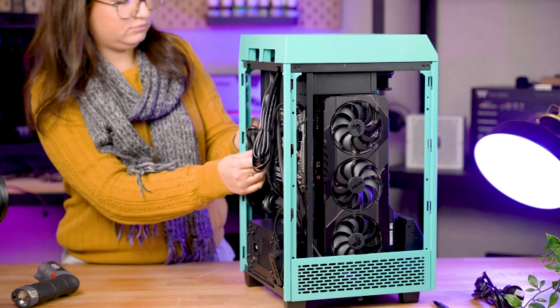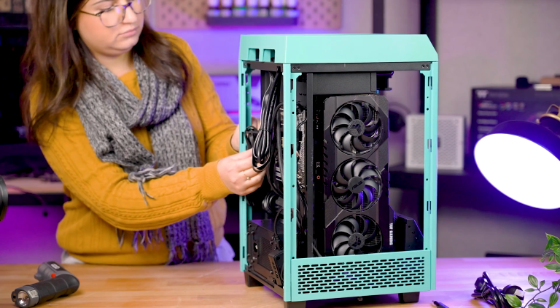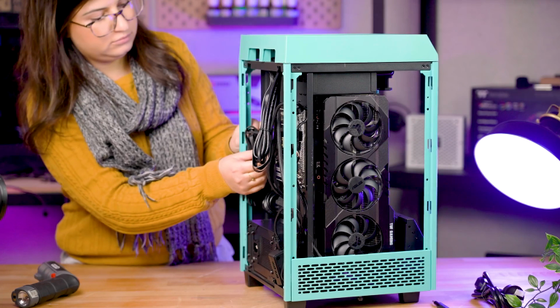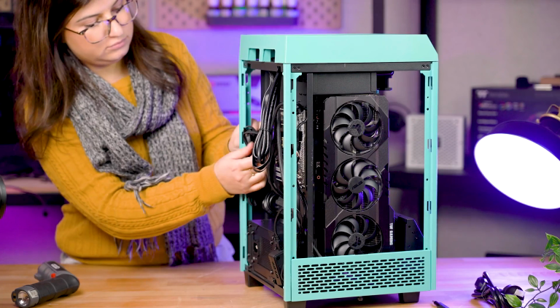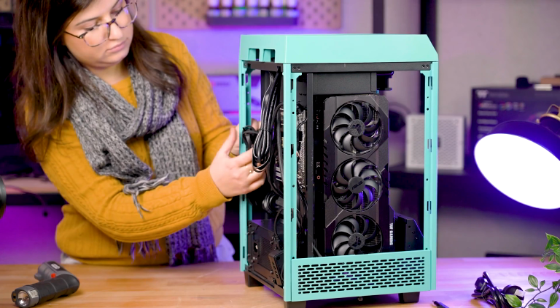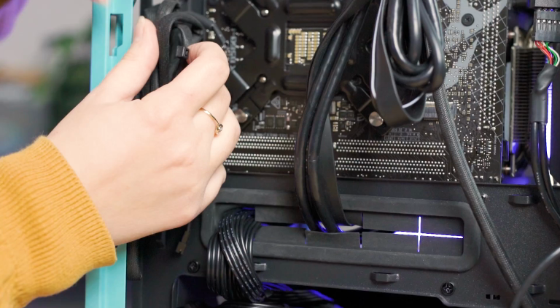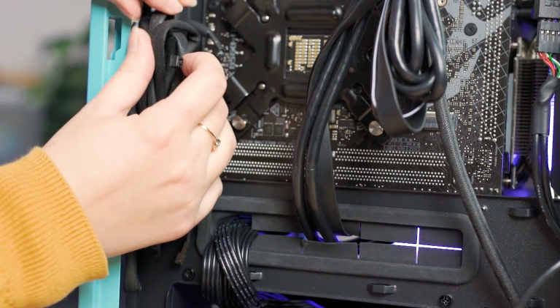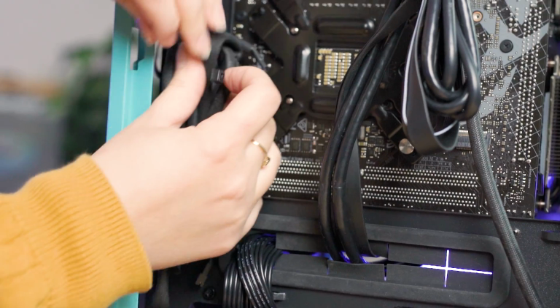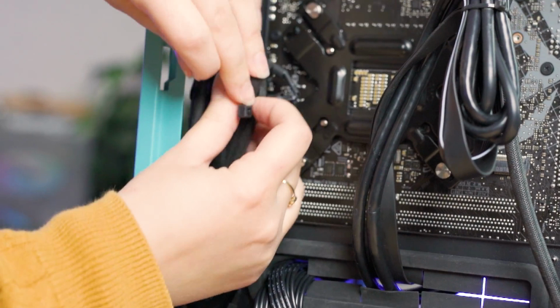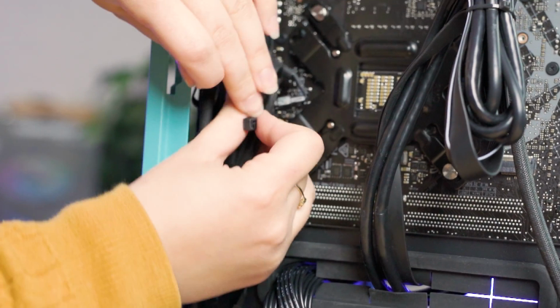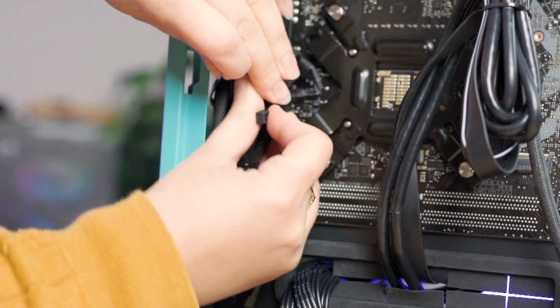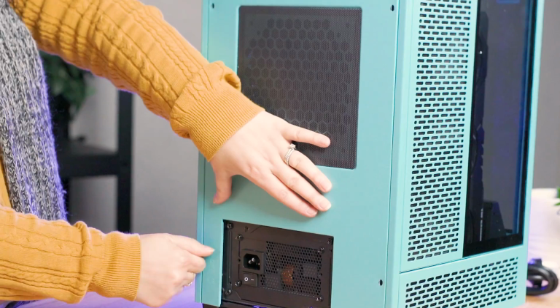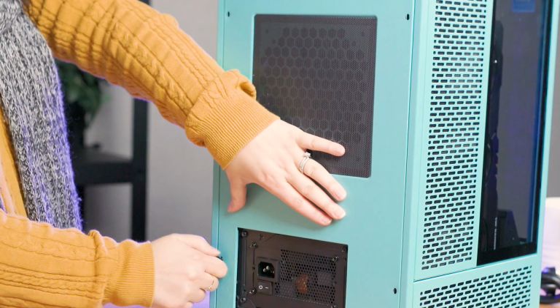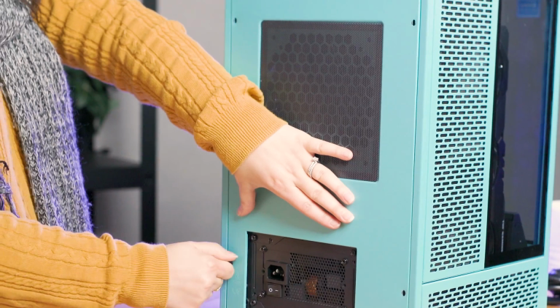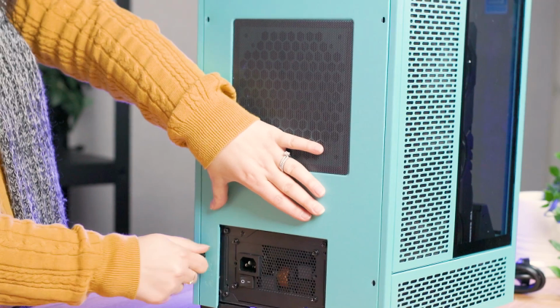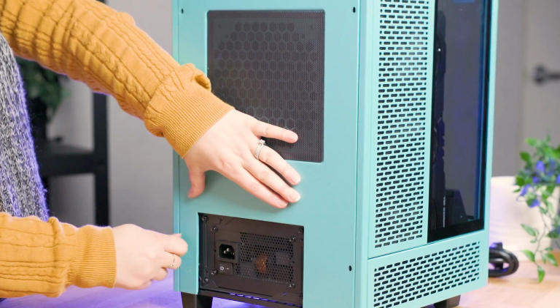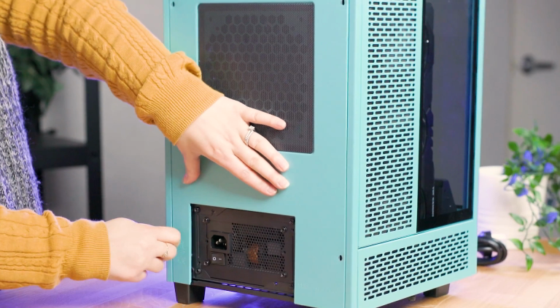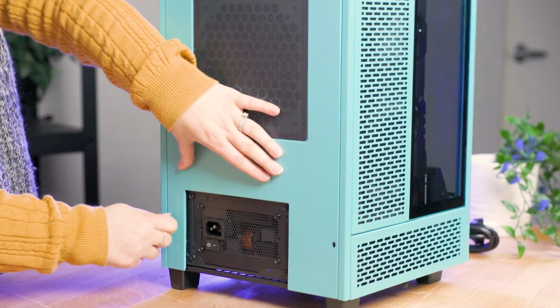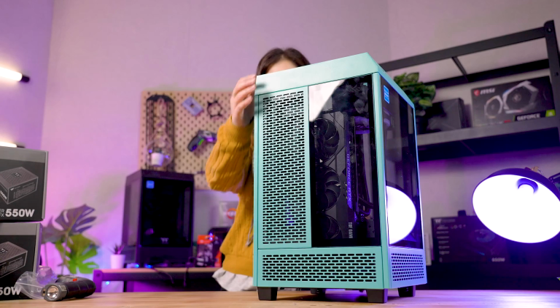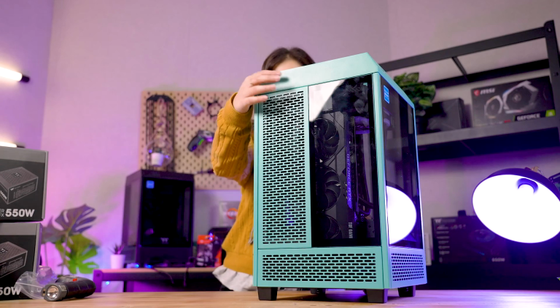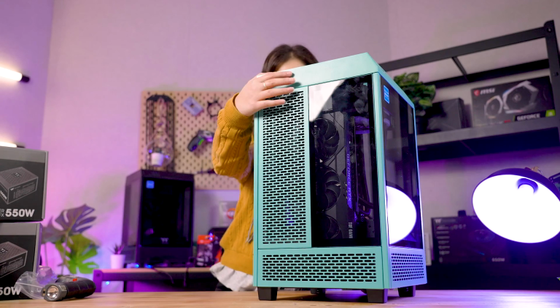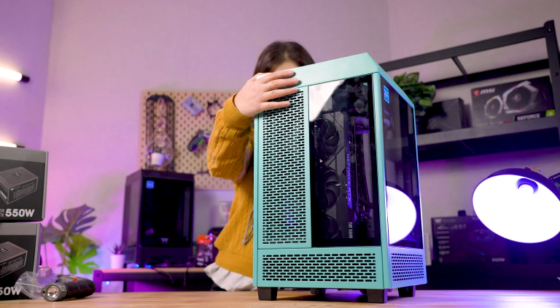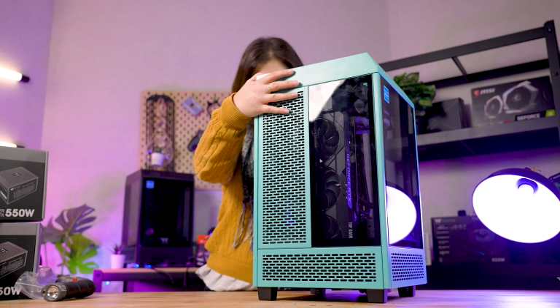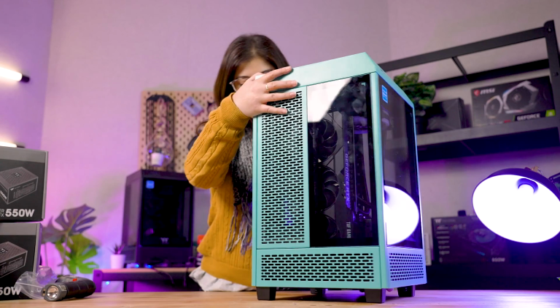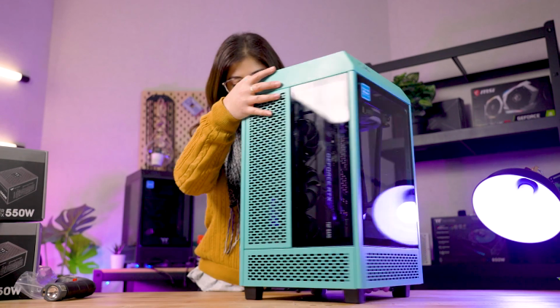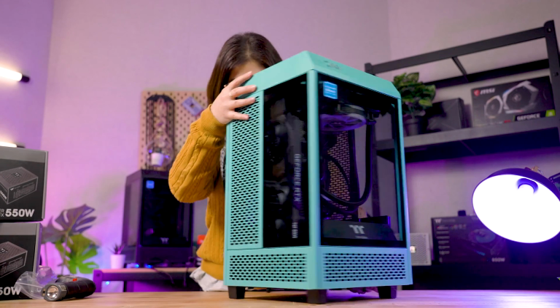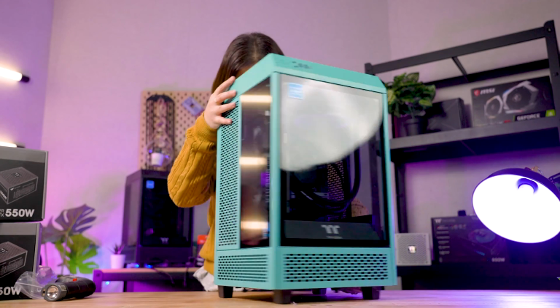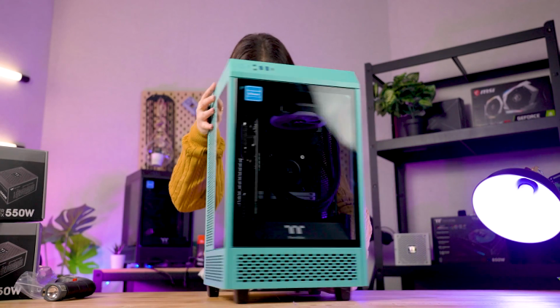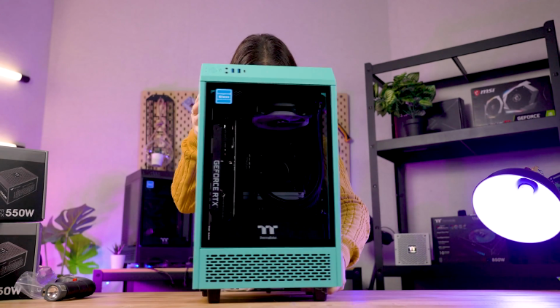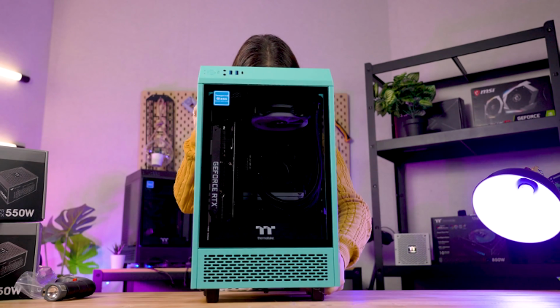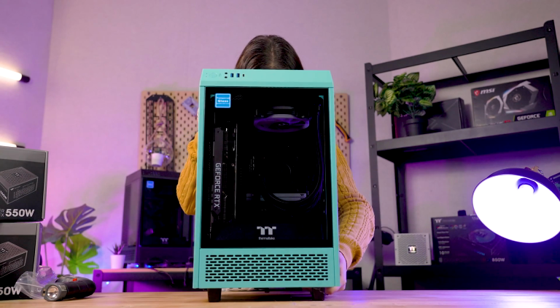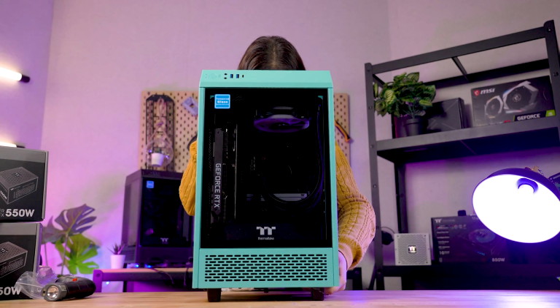Now do a little cable management, flip the switch, and your new Toughpower SFX power supply is ready to go.